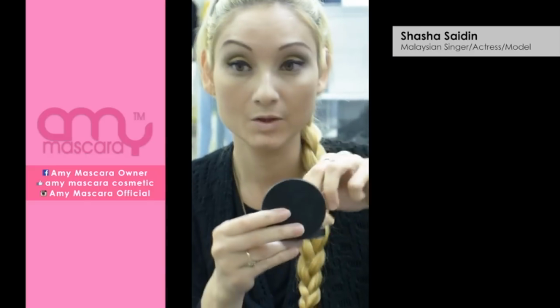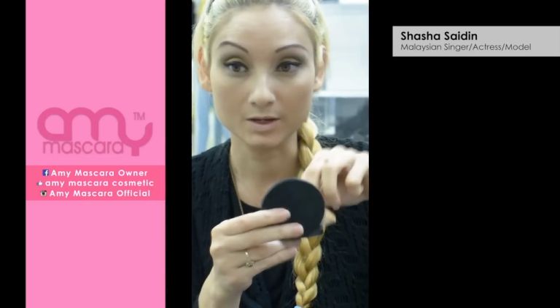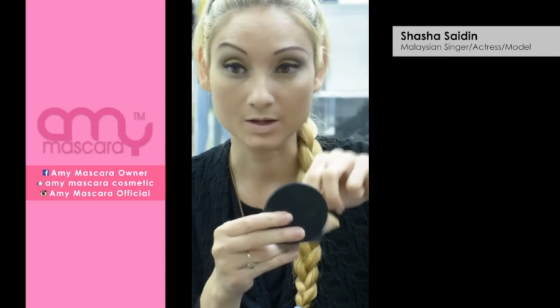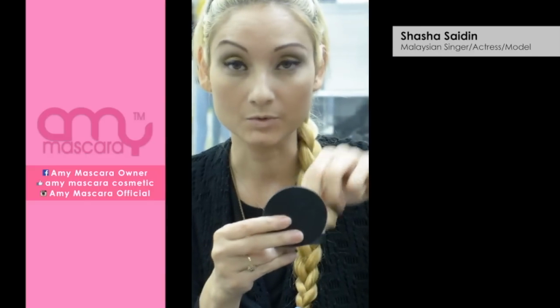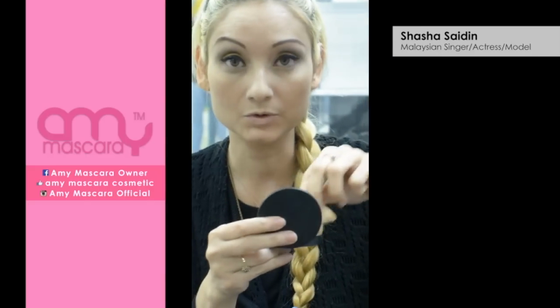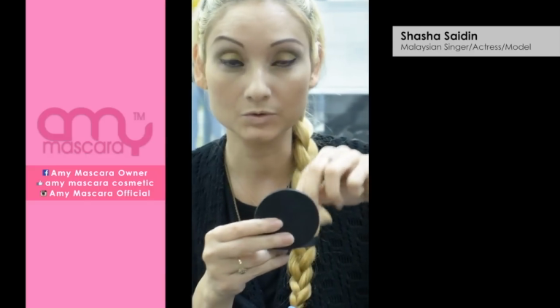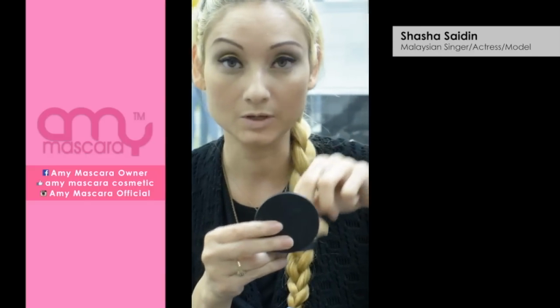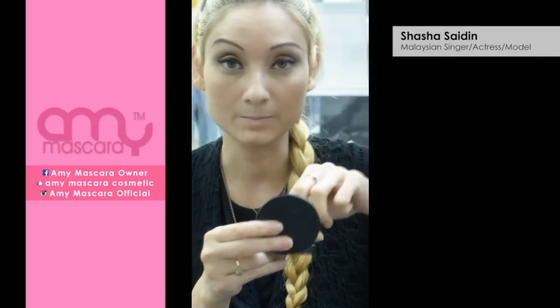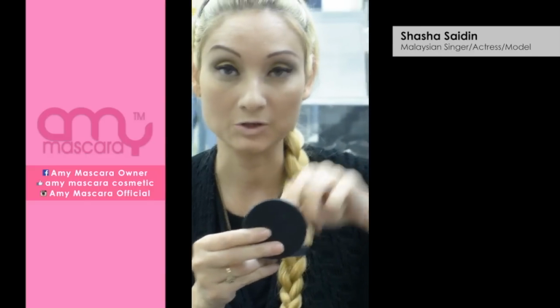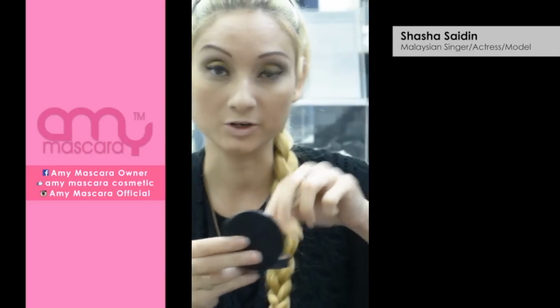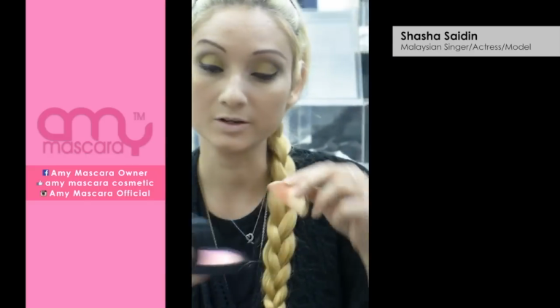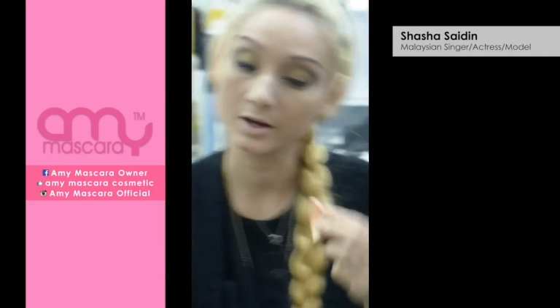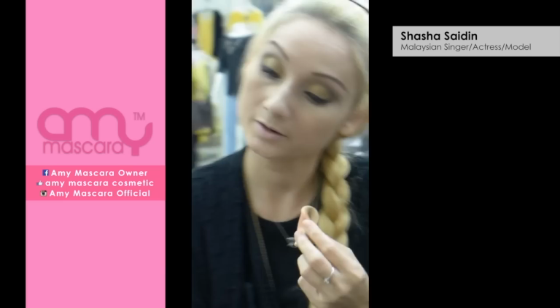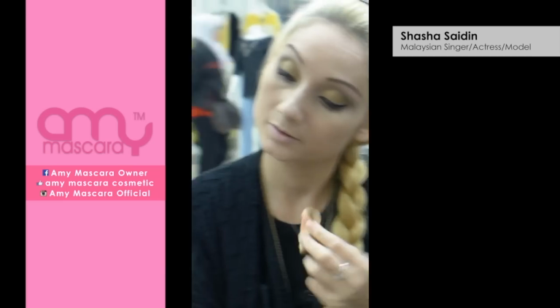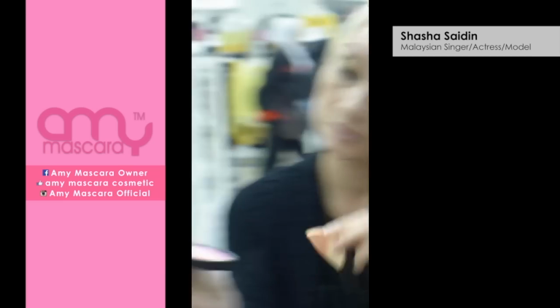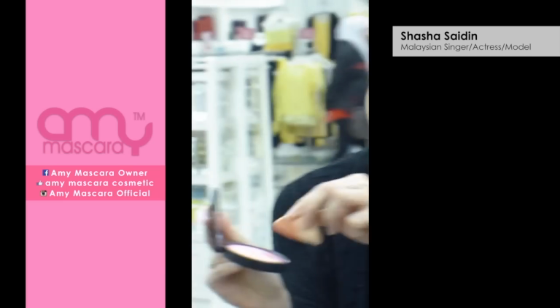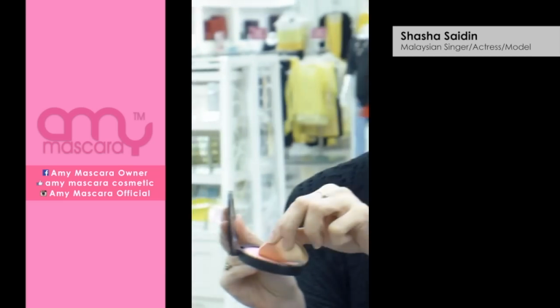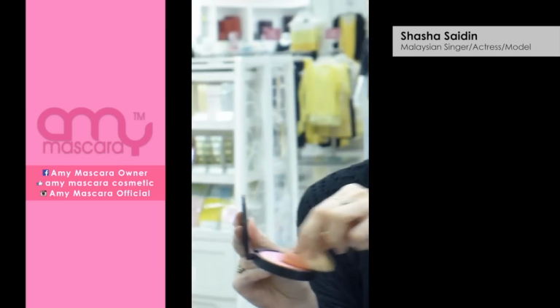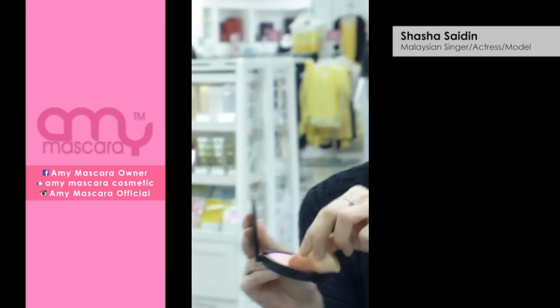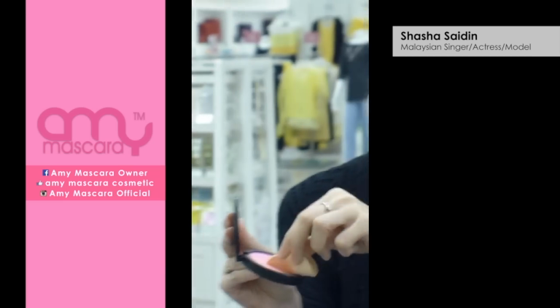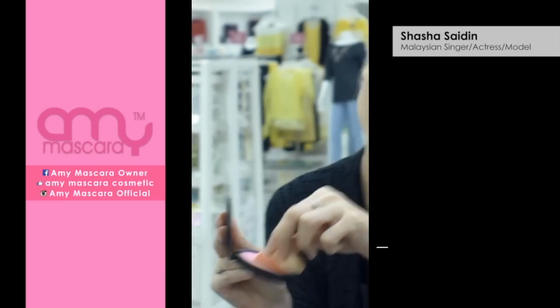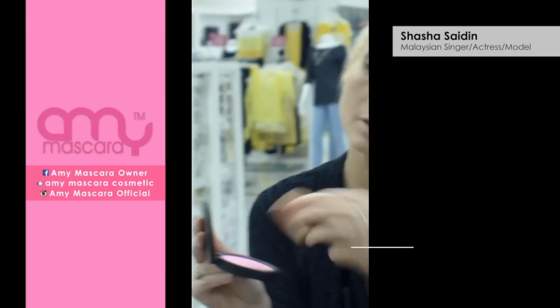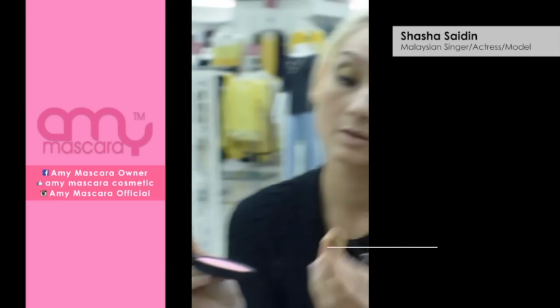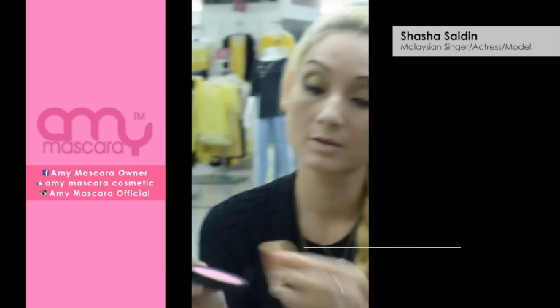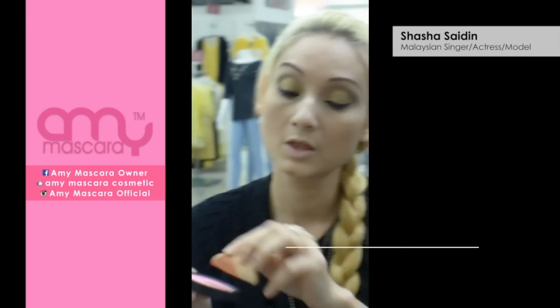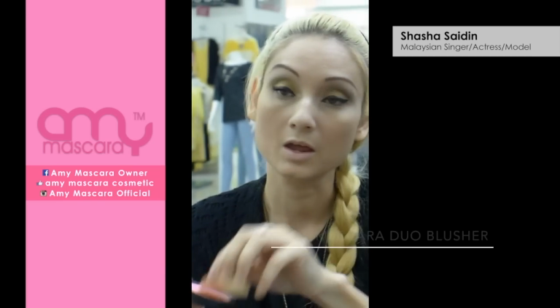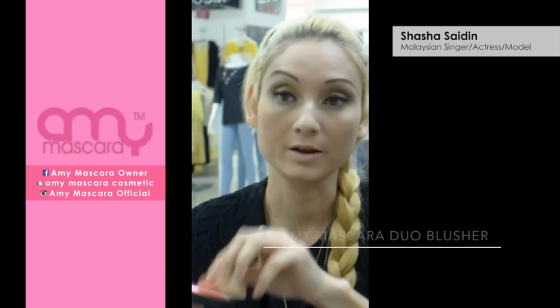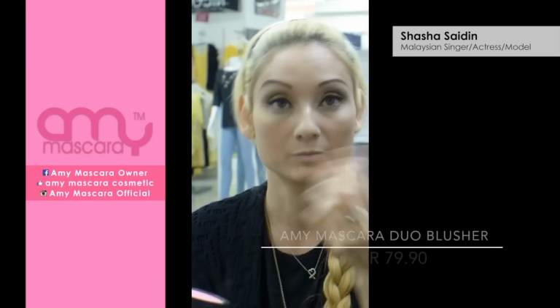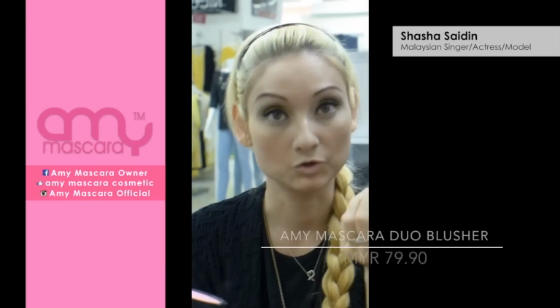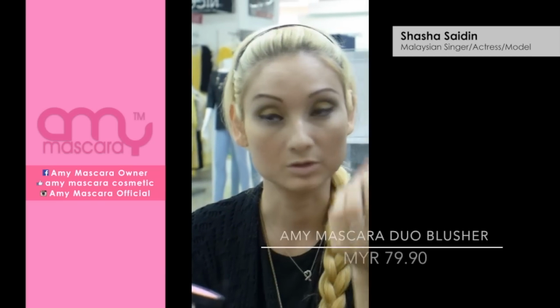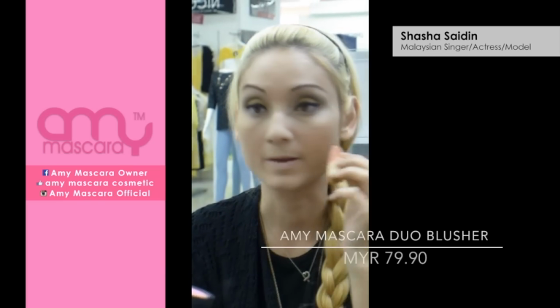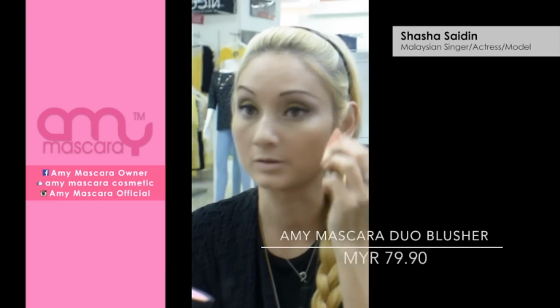So I'm going to do the pressure. I'm going to use the sponge.